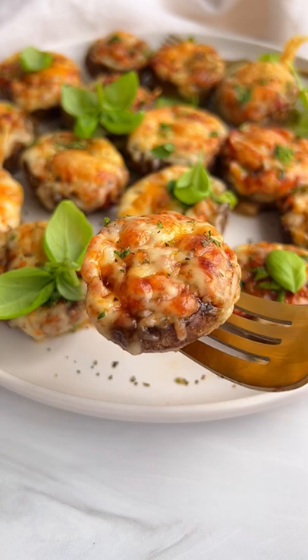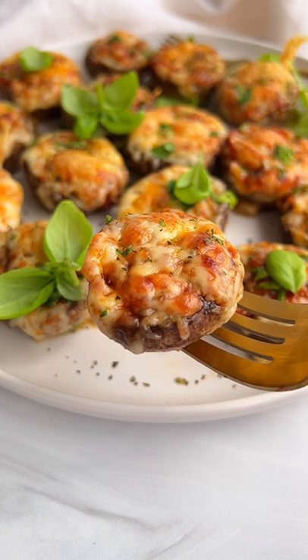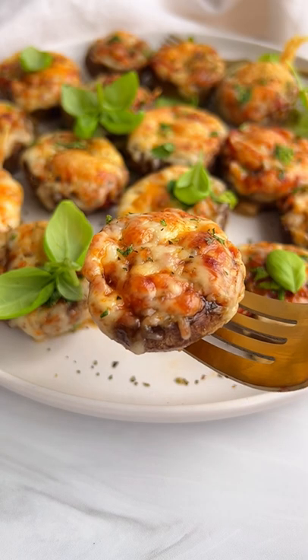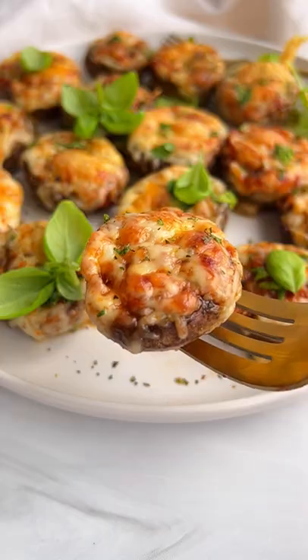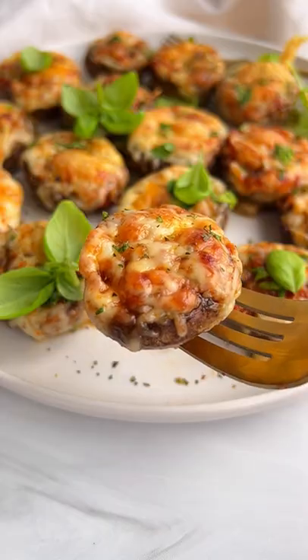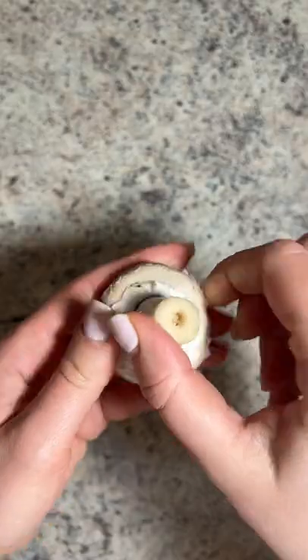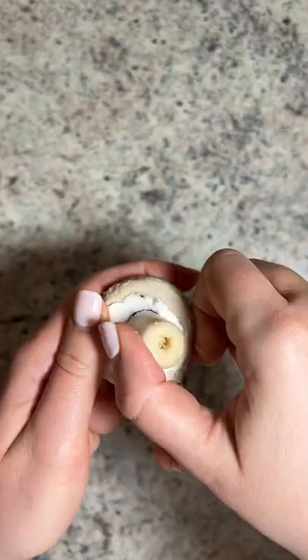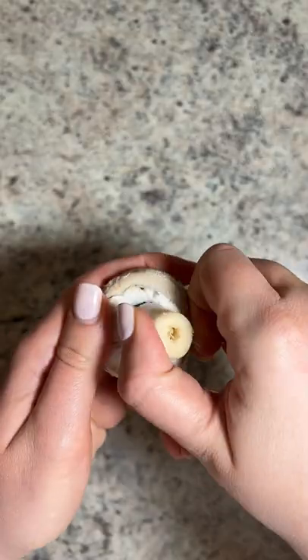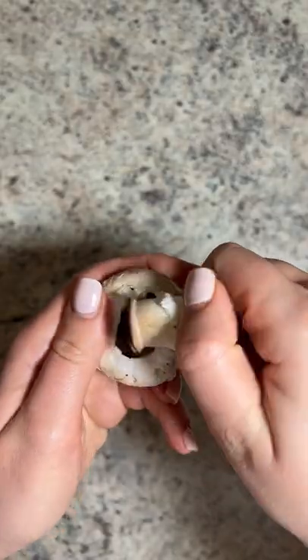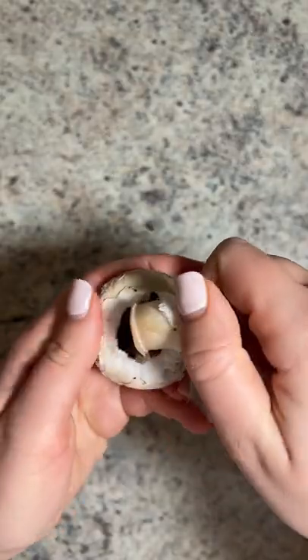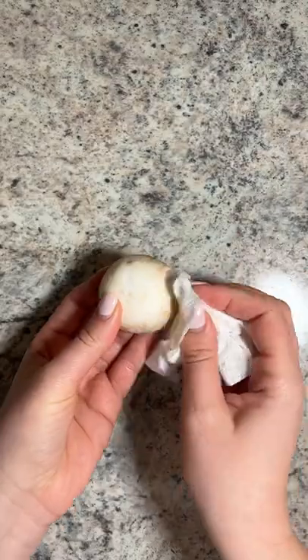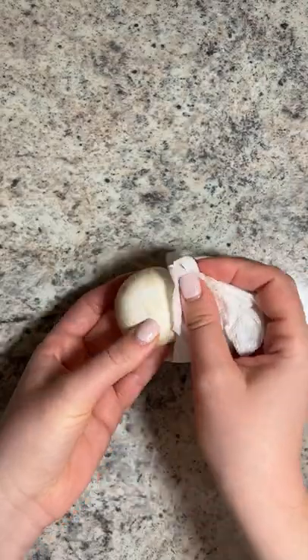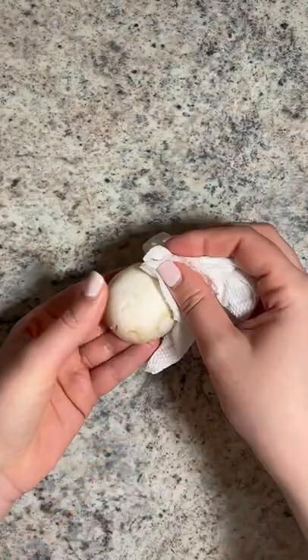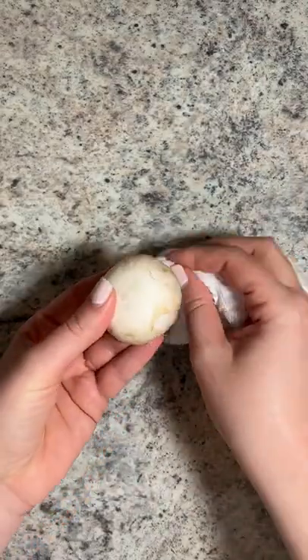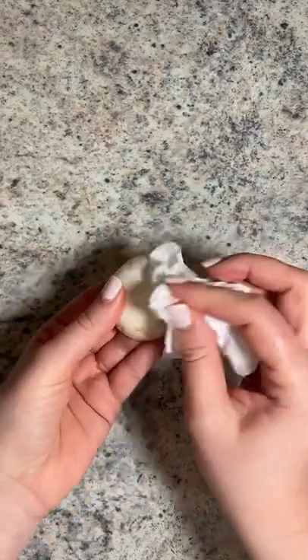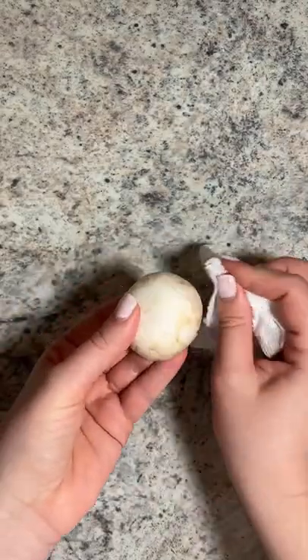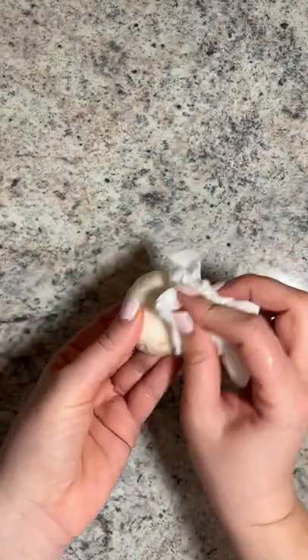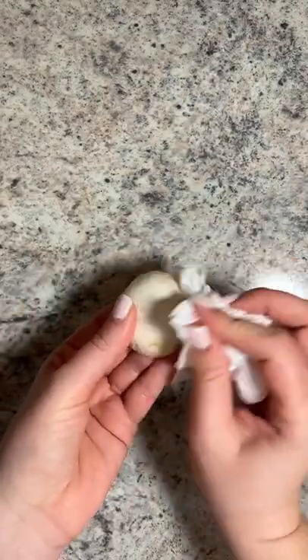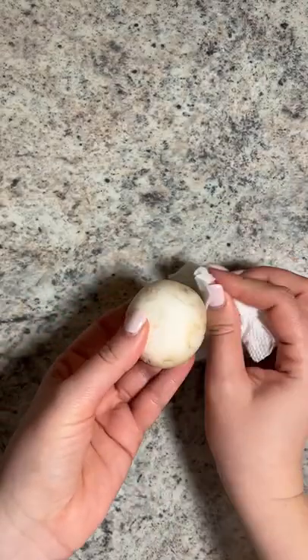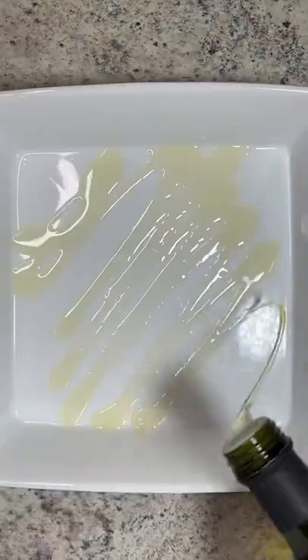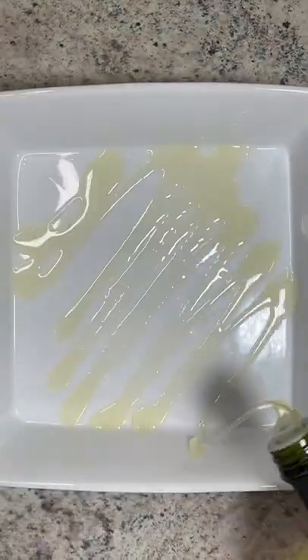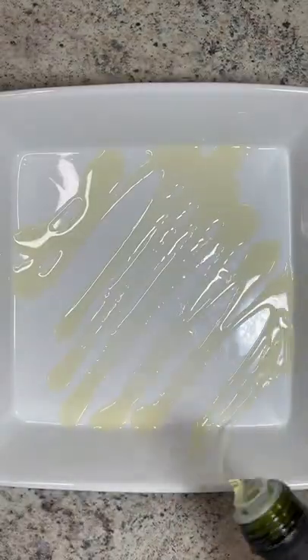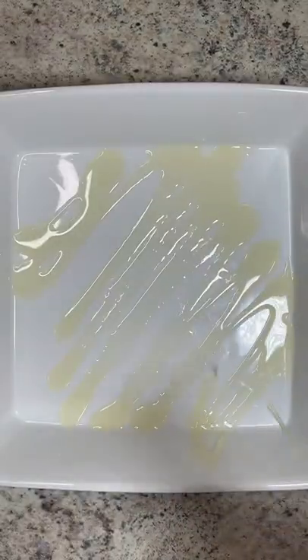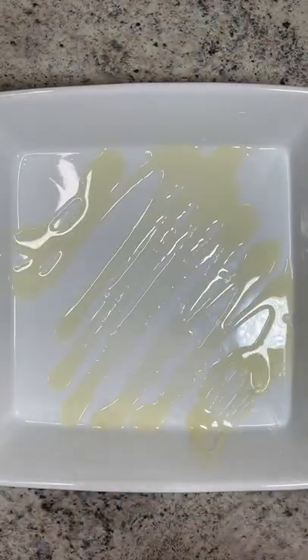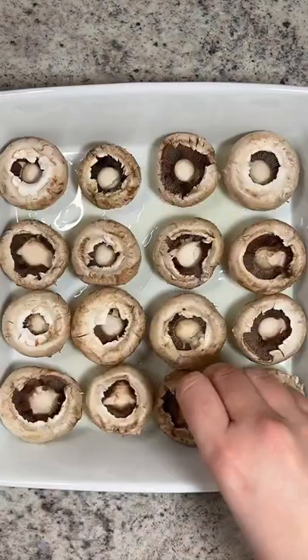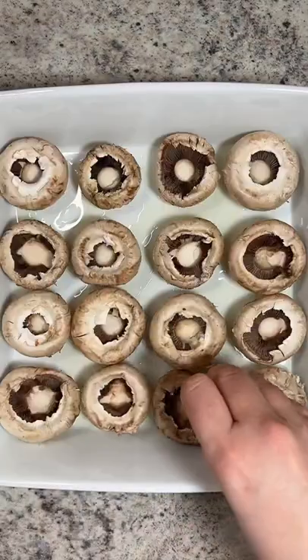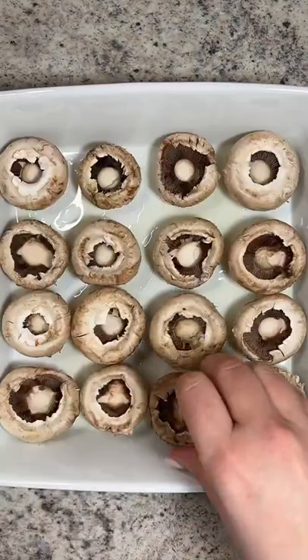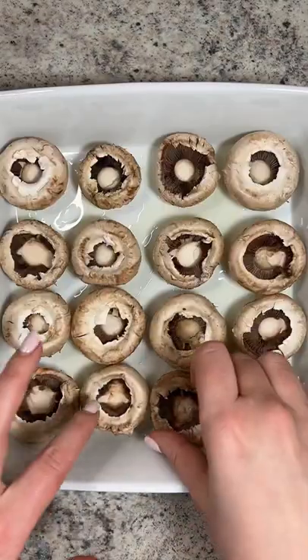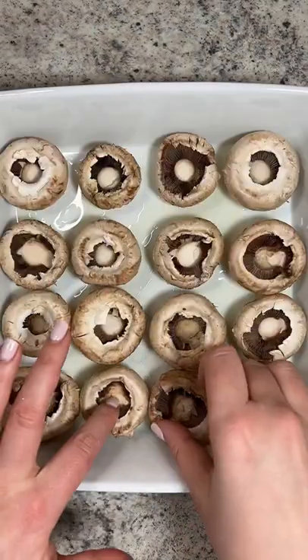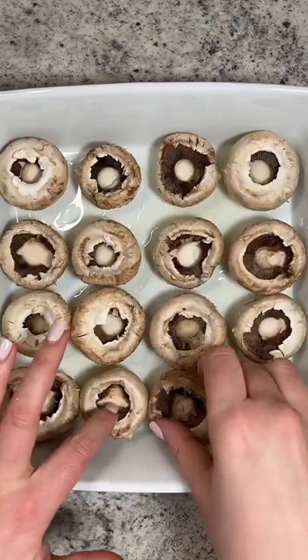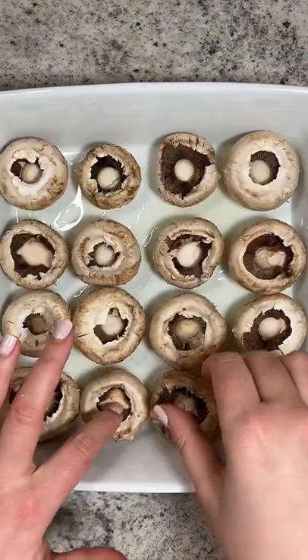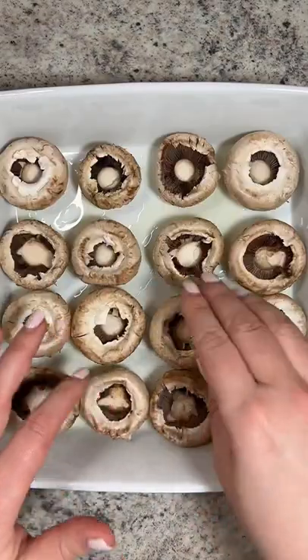Start by removing the stems — don't discard them, you could use them for another recipe. With a damp paper towel, clean the mushrooms.